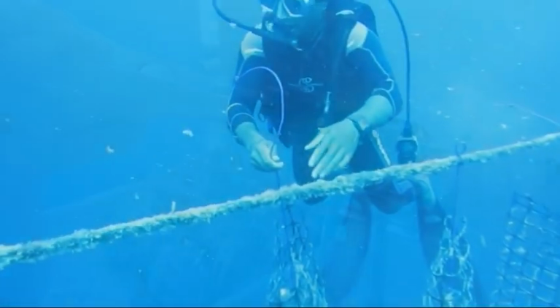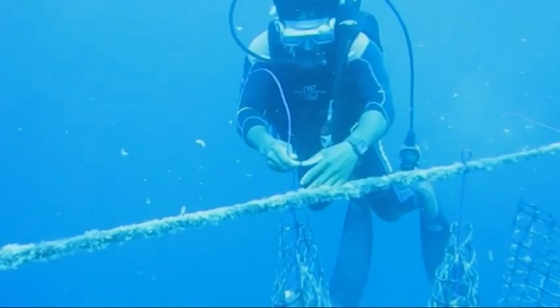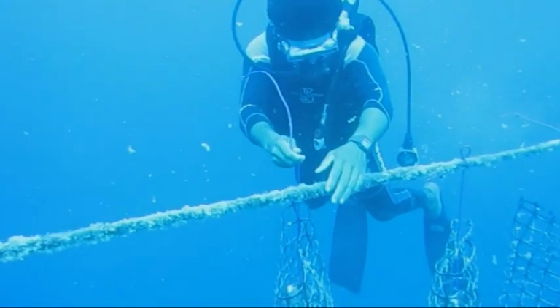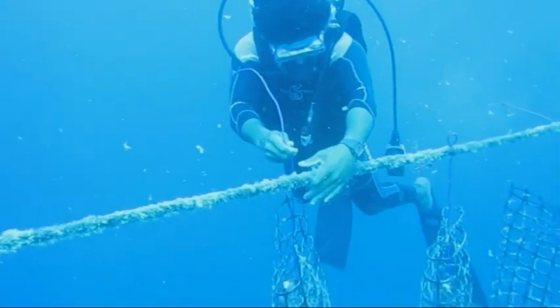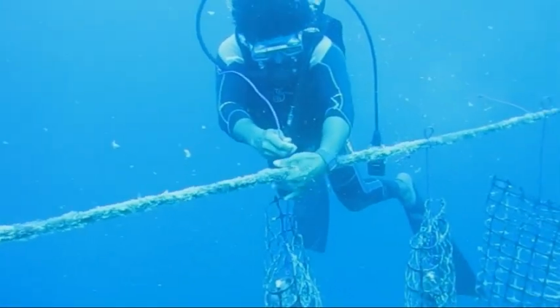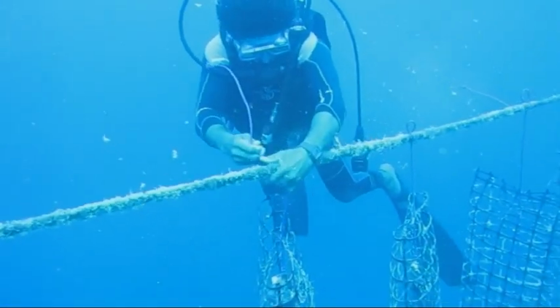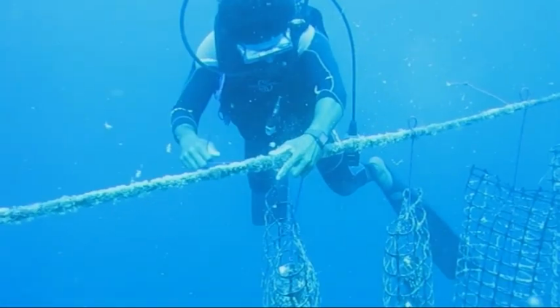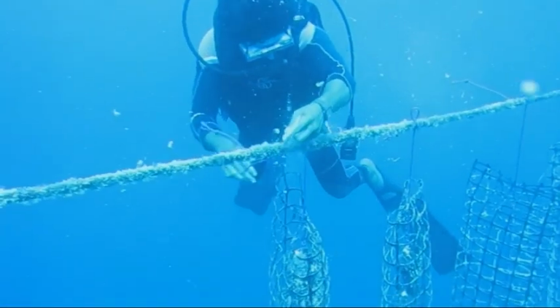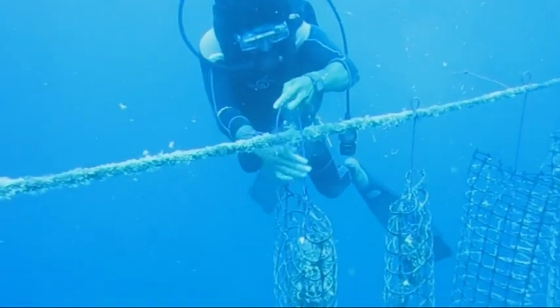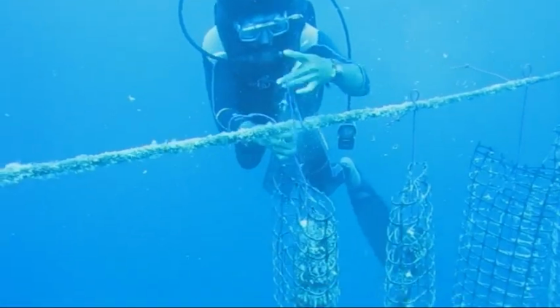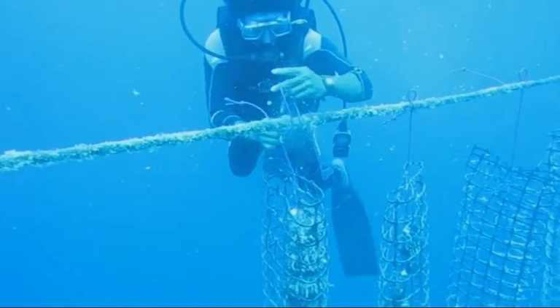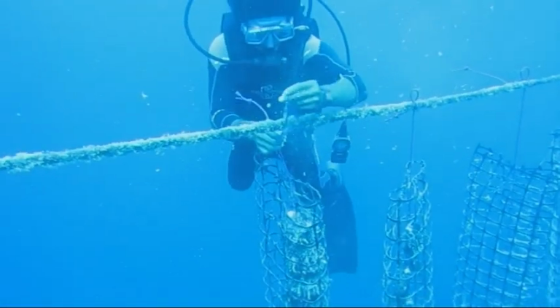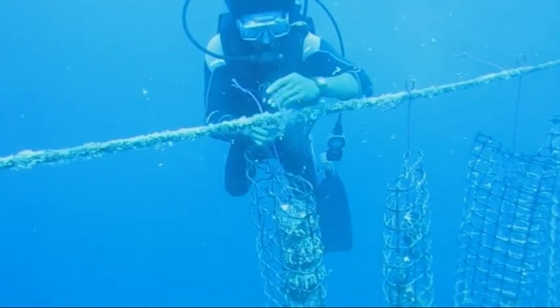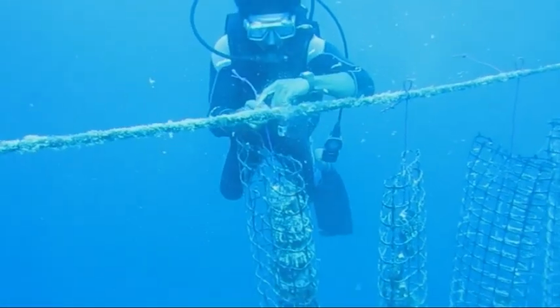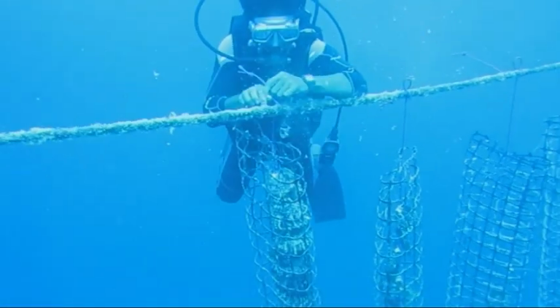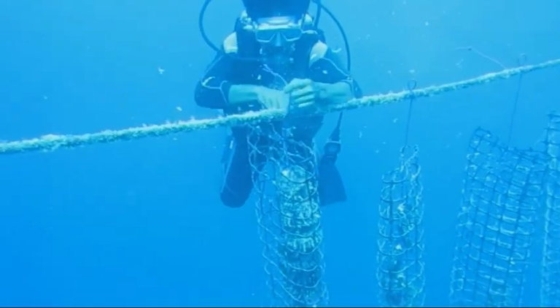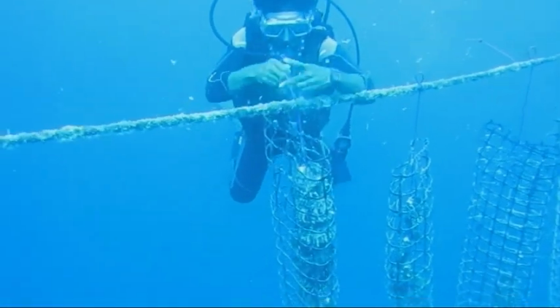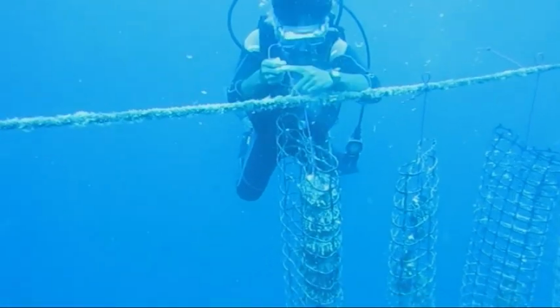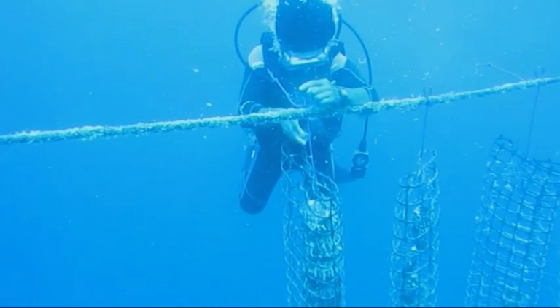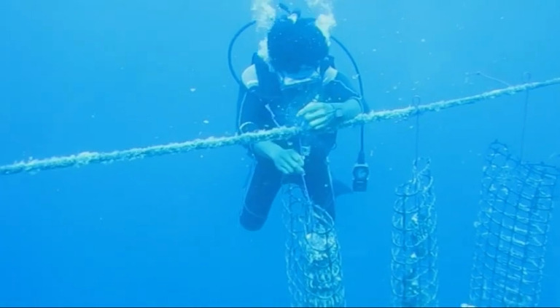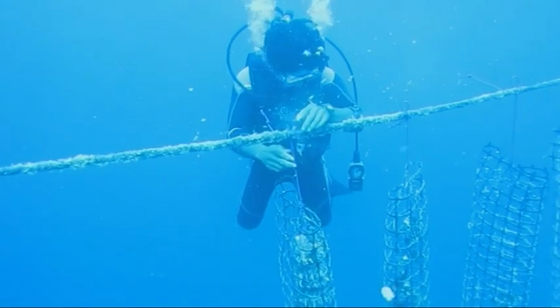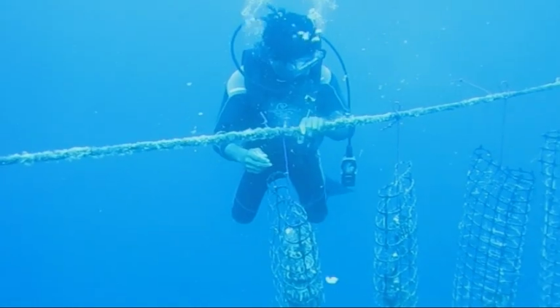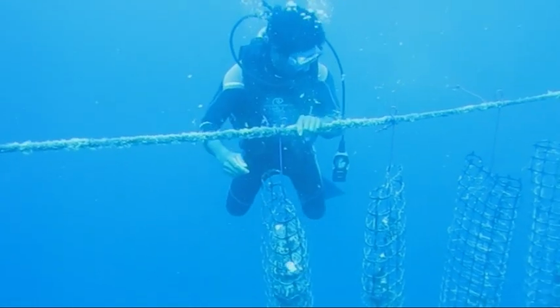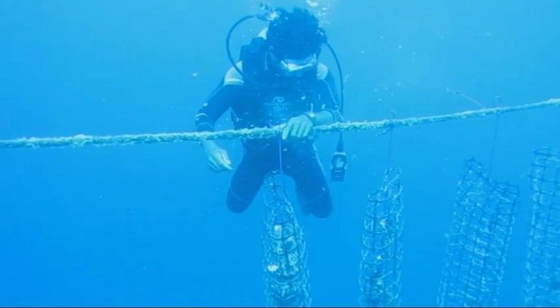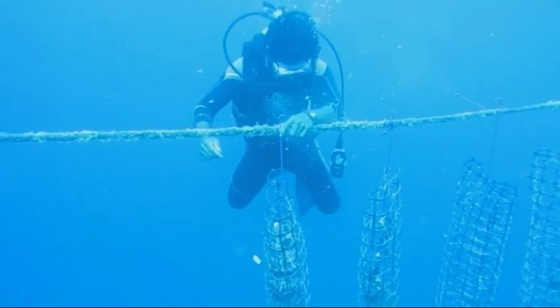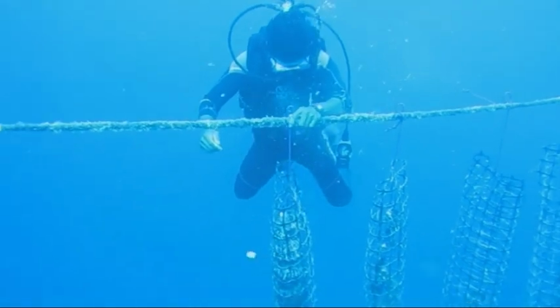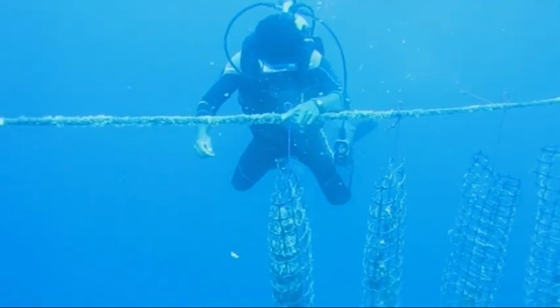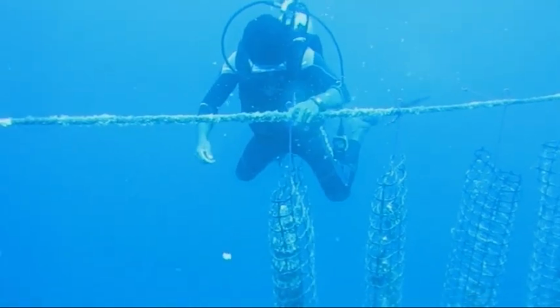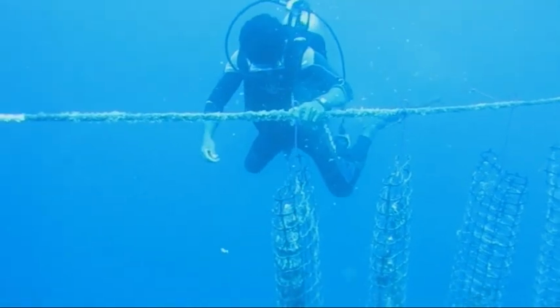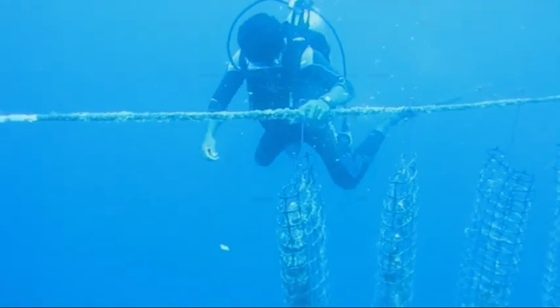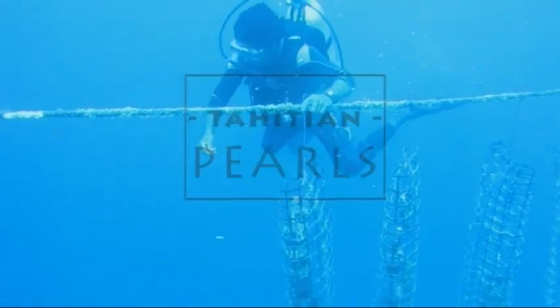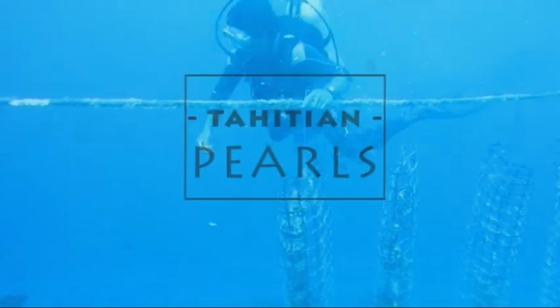Pearls from this region are some of the best the South Pacific can offer. Don't miss our Tahitian Pearl Collection.